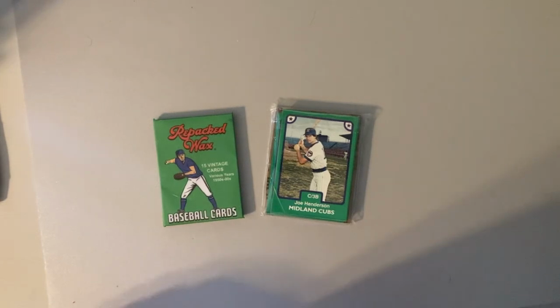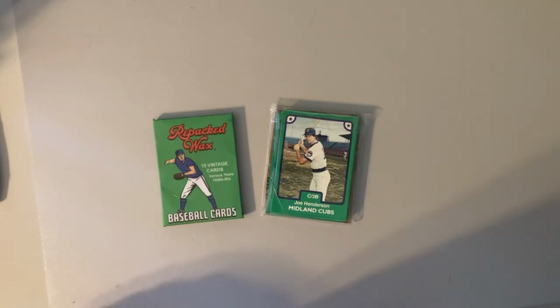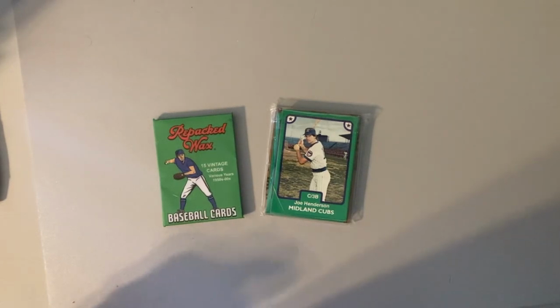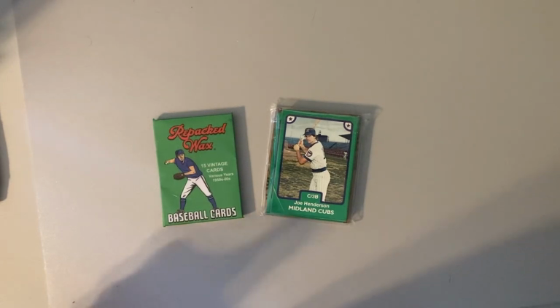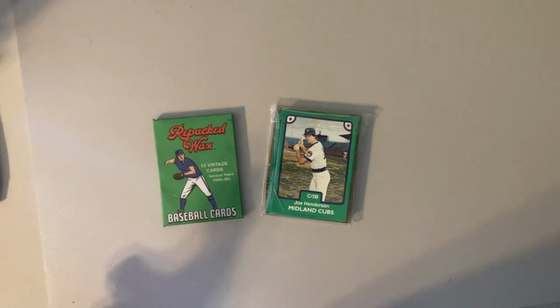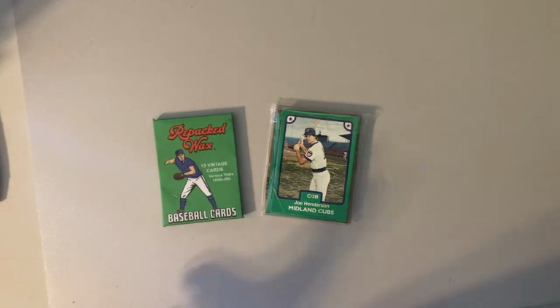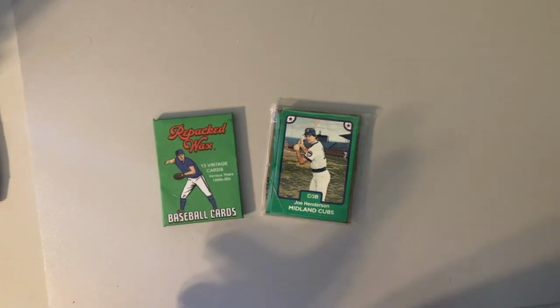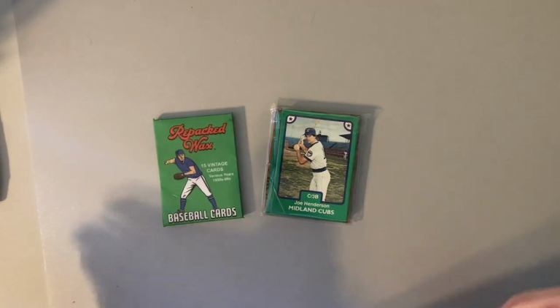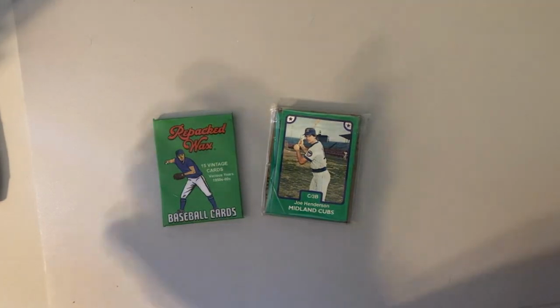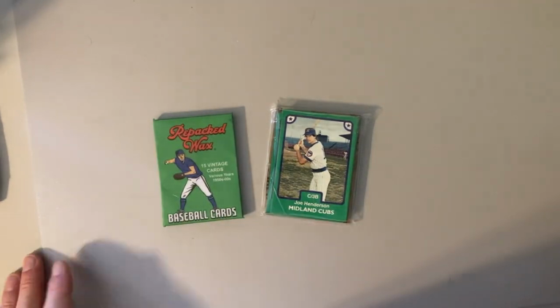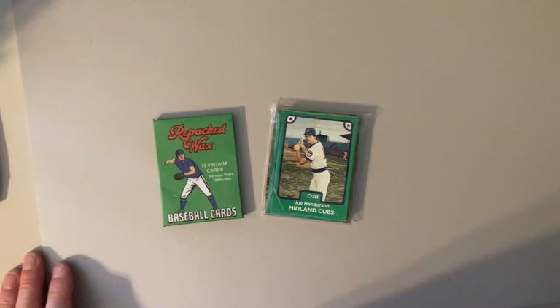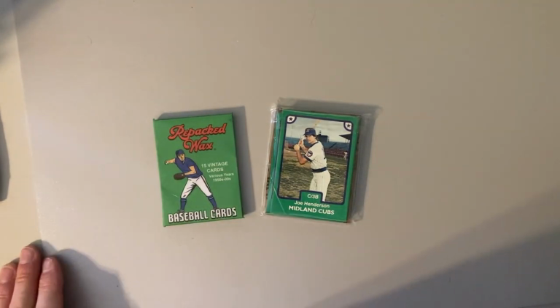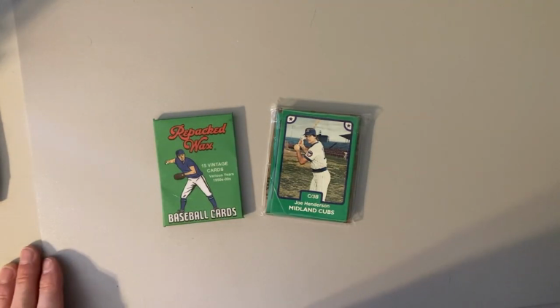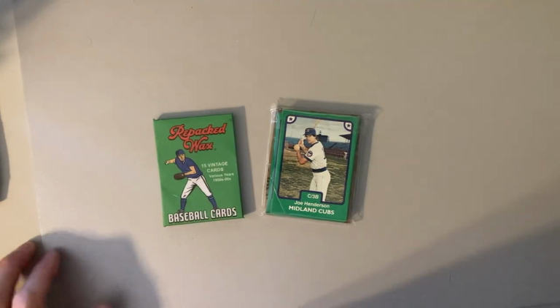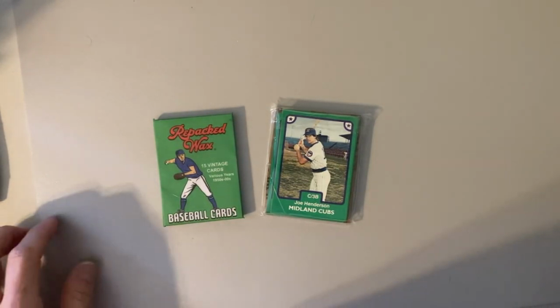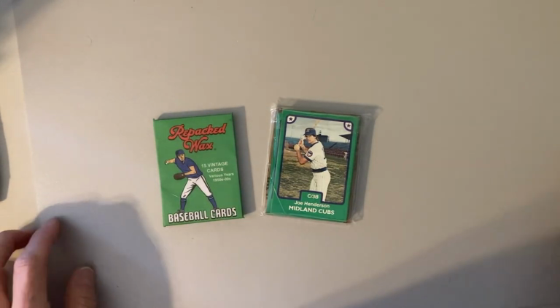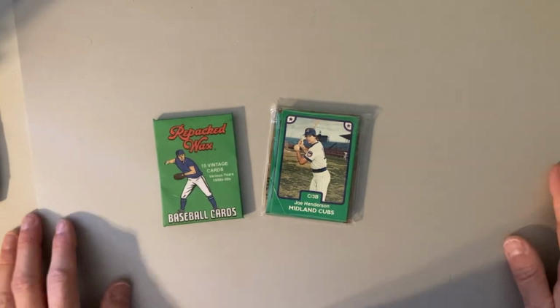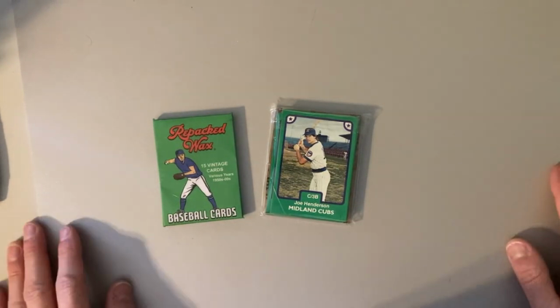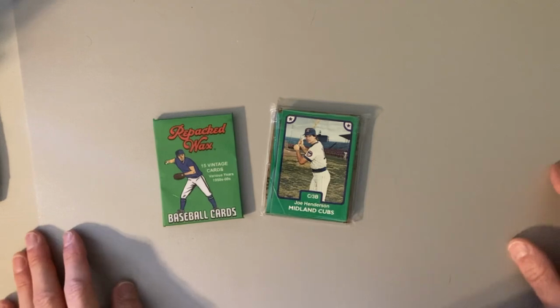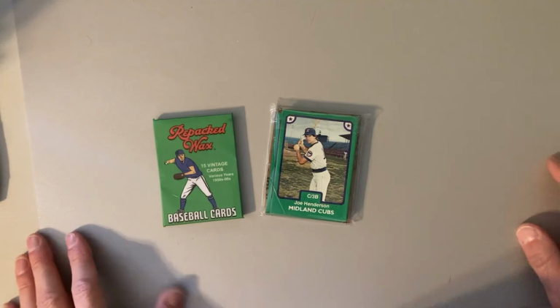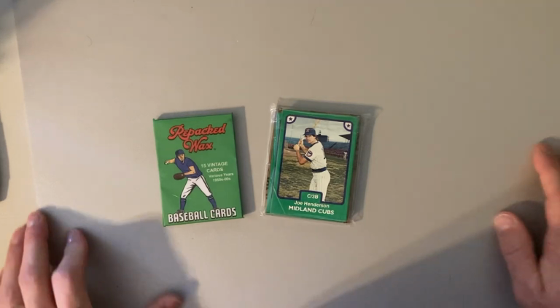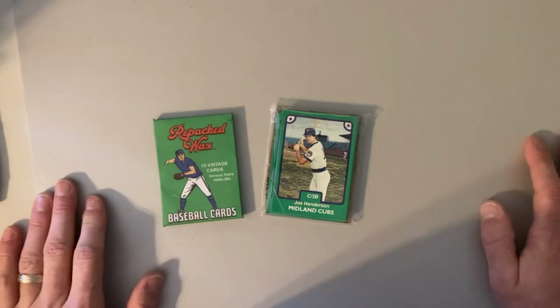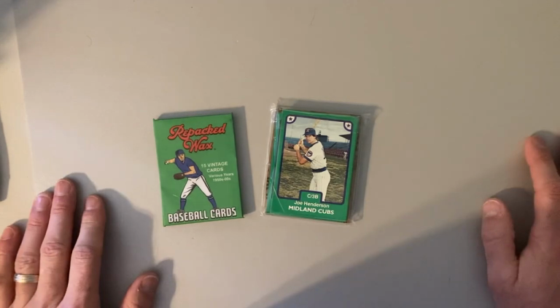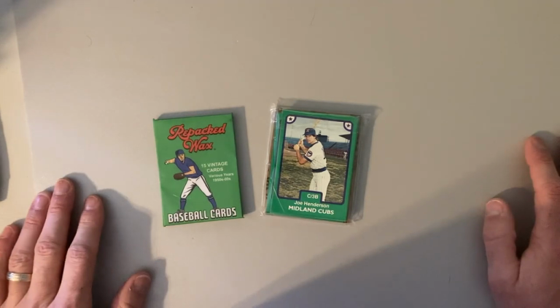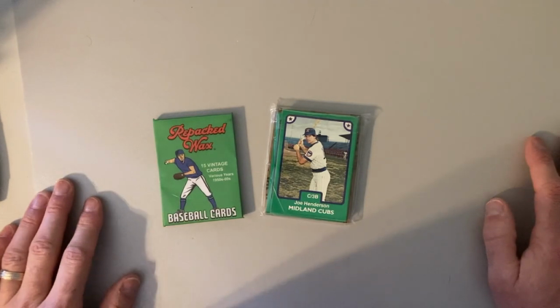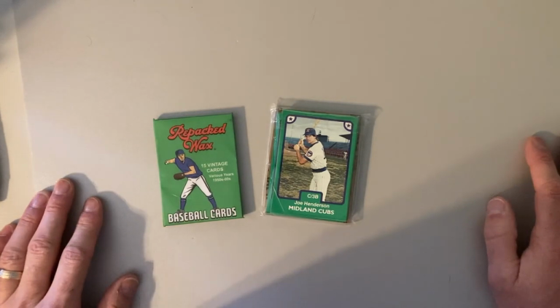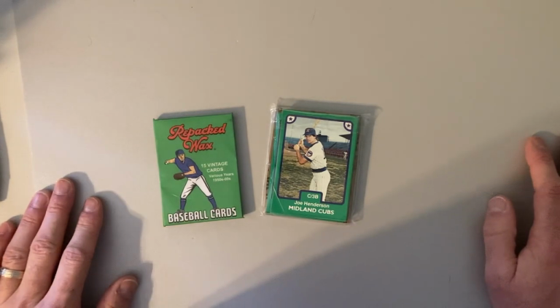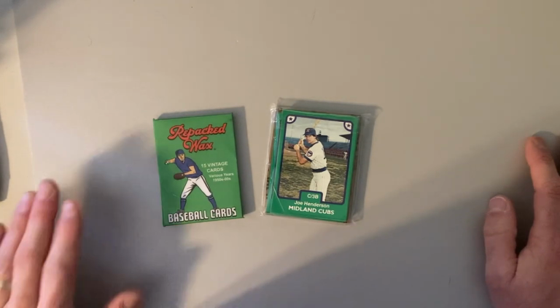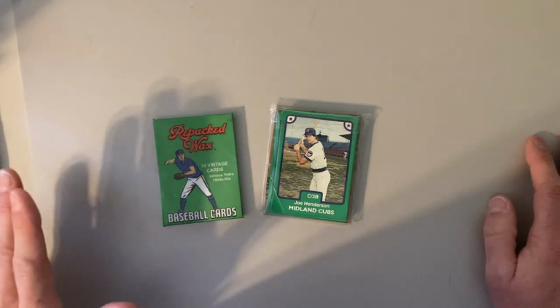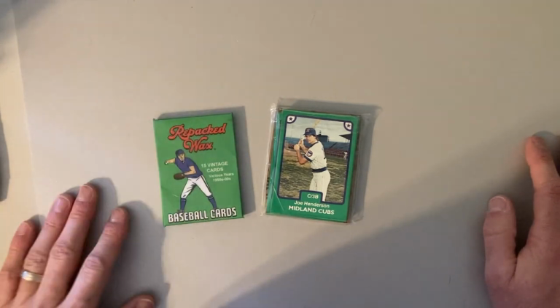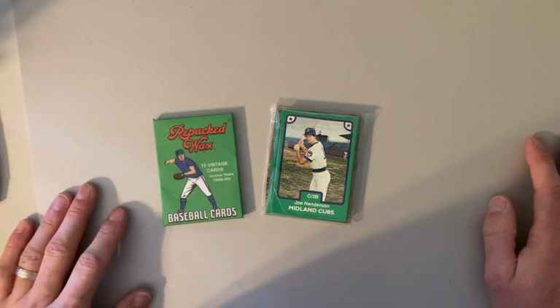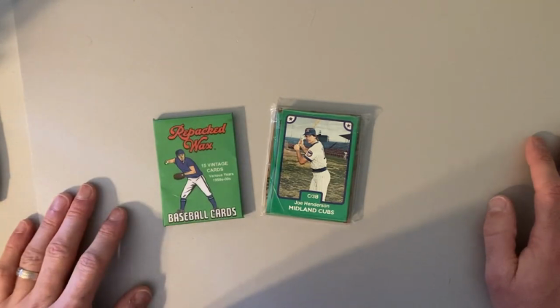Hey there baseball fans, it's Ben and I am back with some more classic baseball cards. Wanted to share something with you, just a short one here.